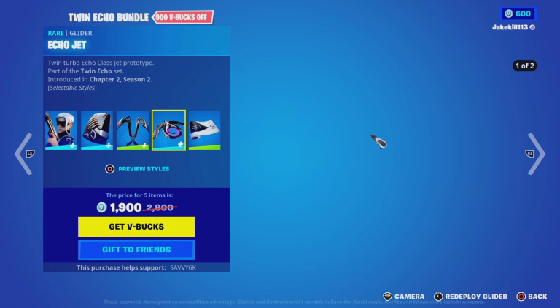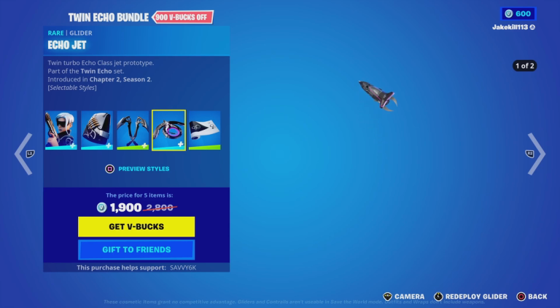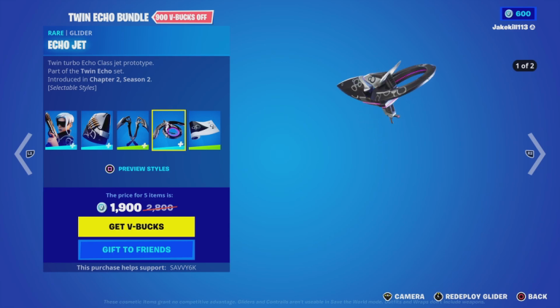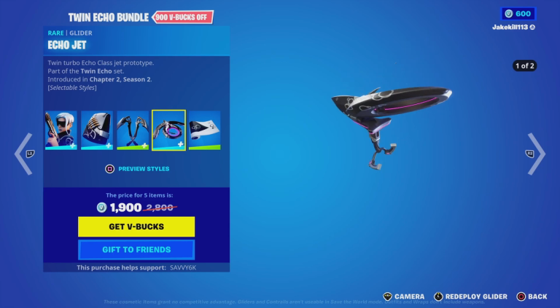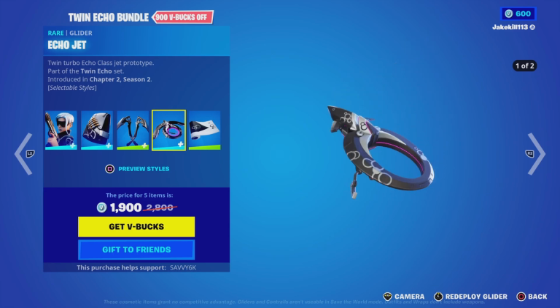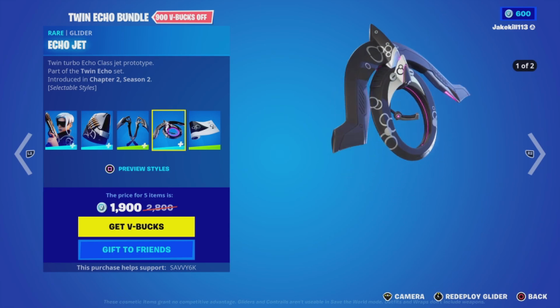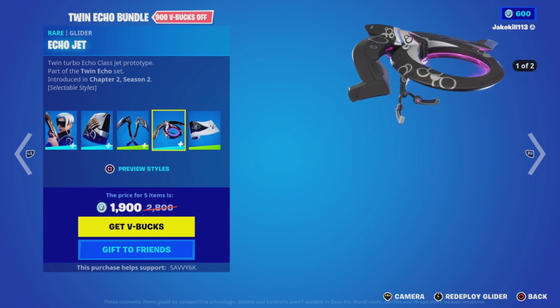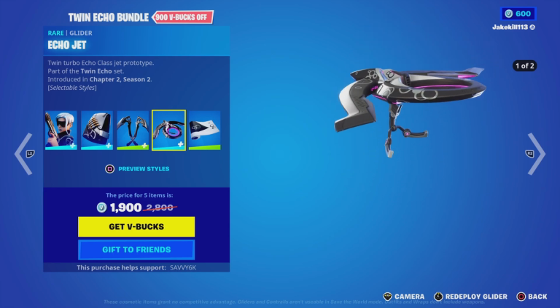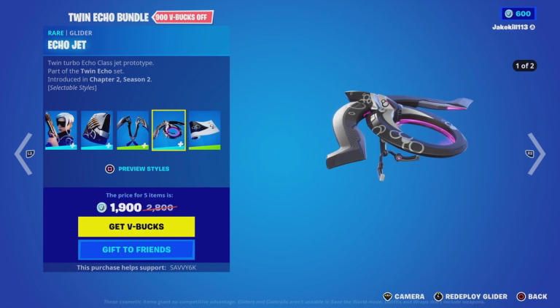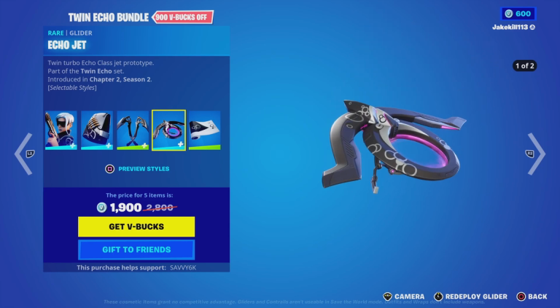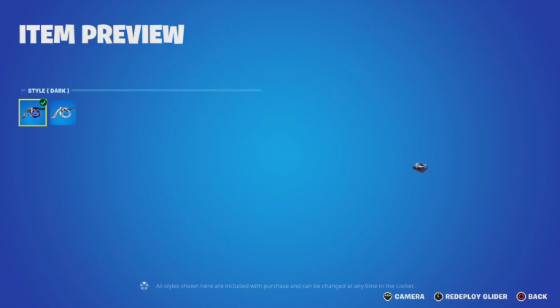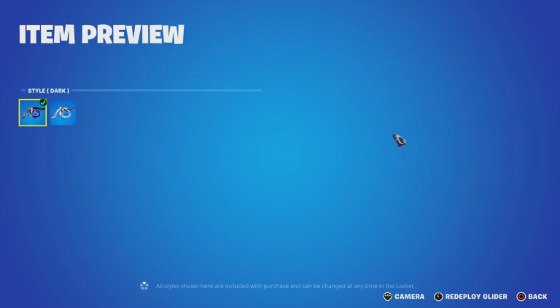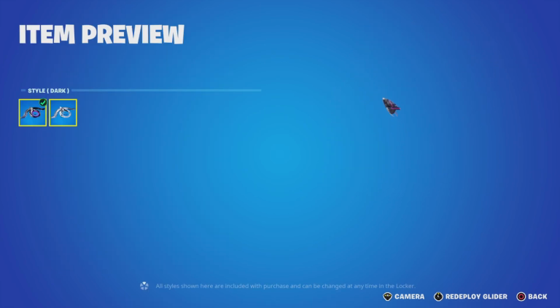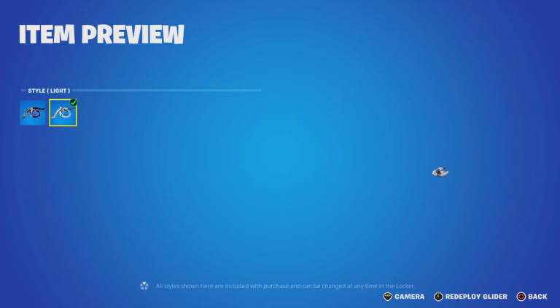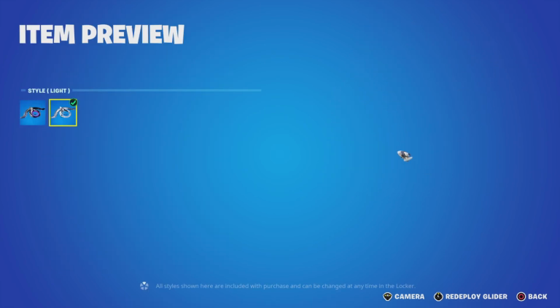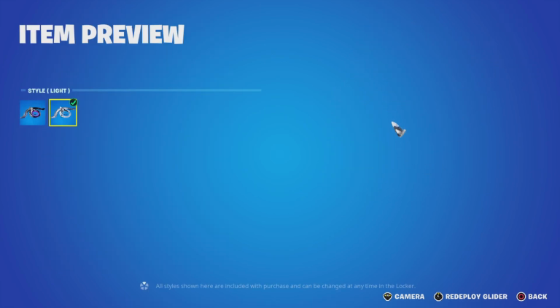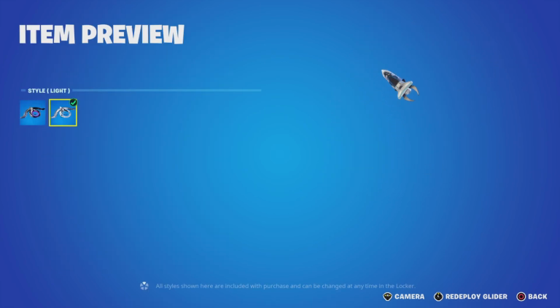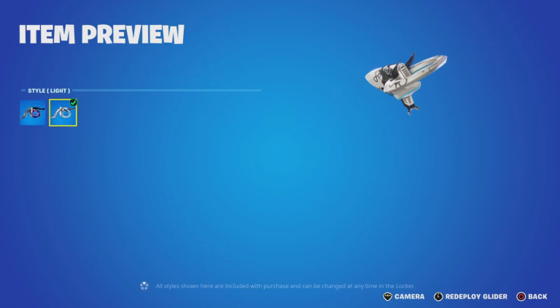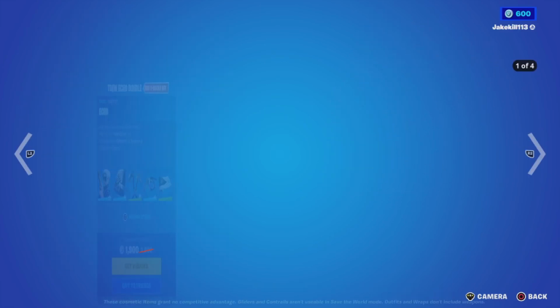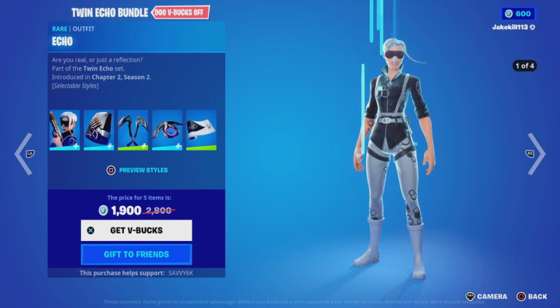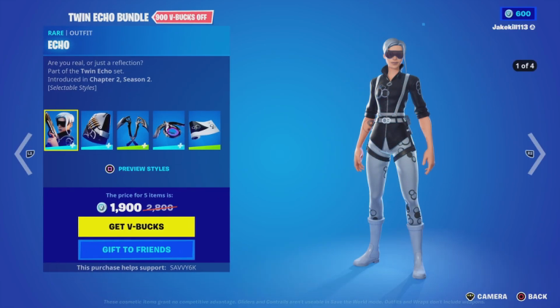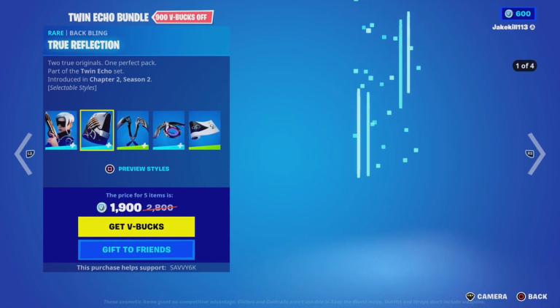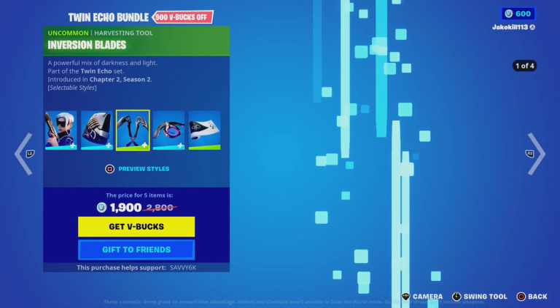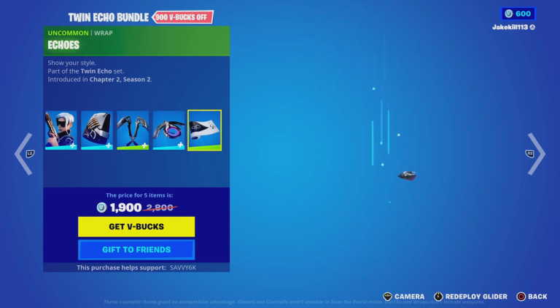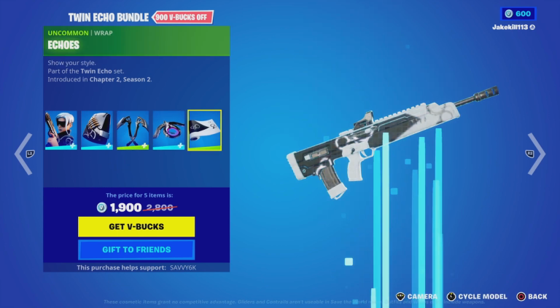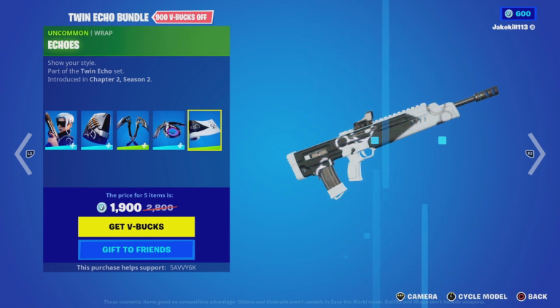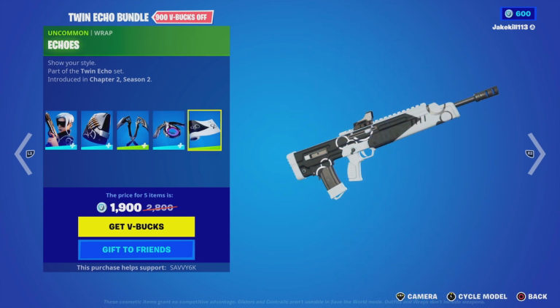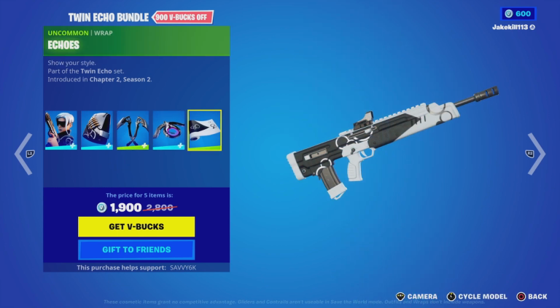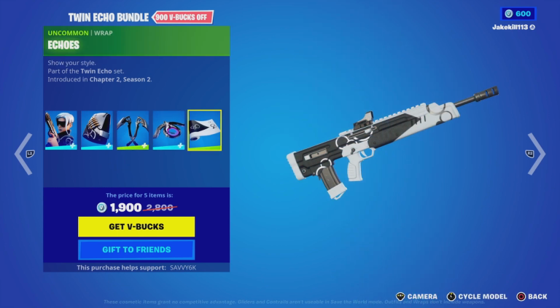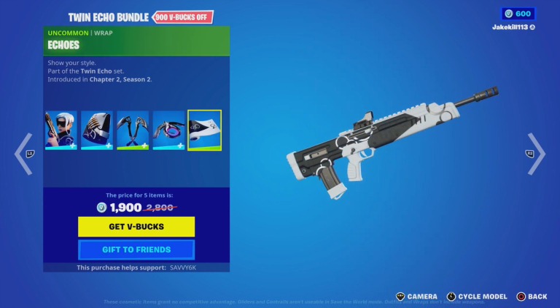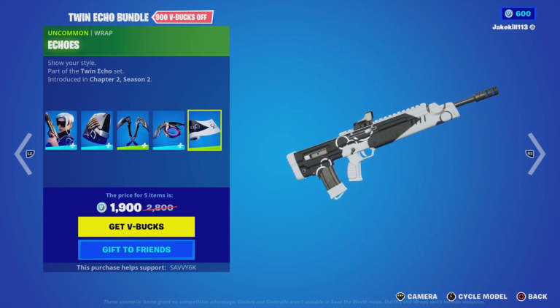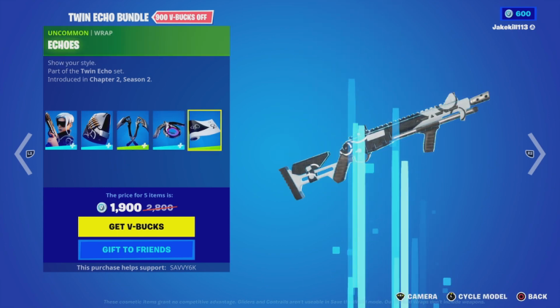We've got the Echo Jet Glider, we've got the Dazzle, Dark and Light, and we've got the Echoes Wrap.